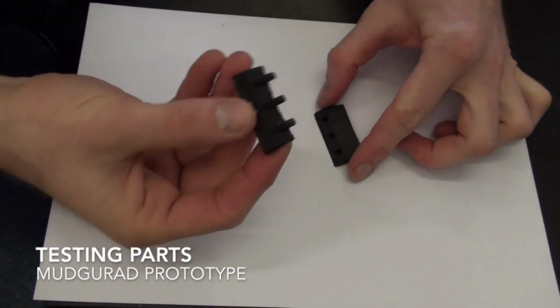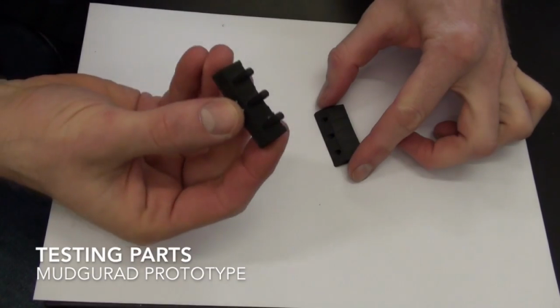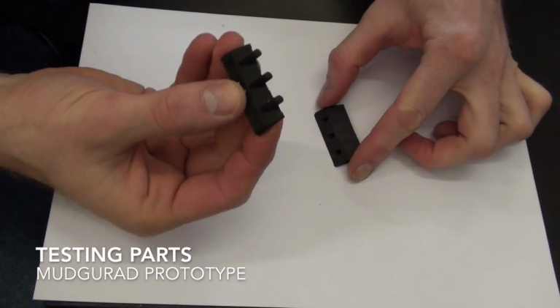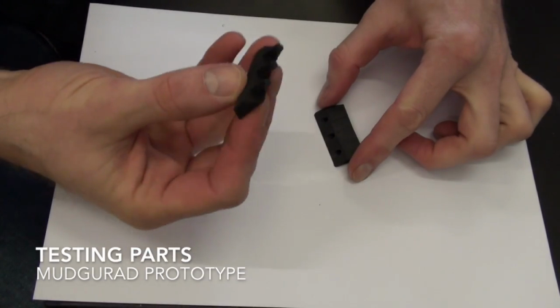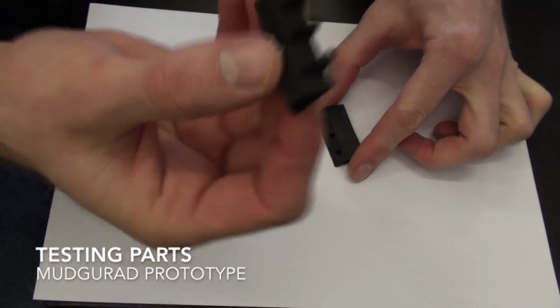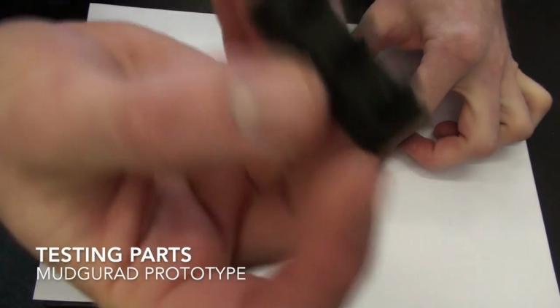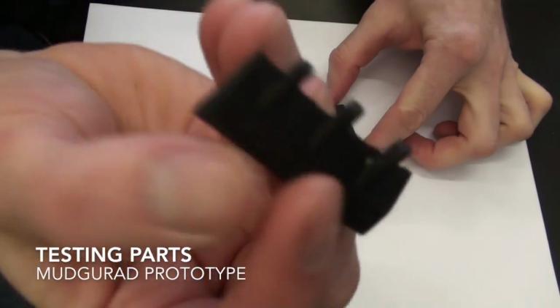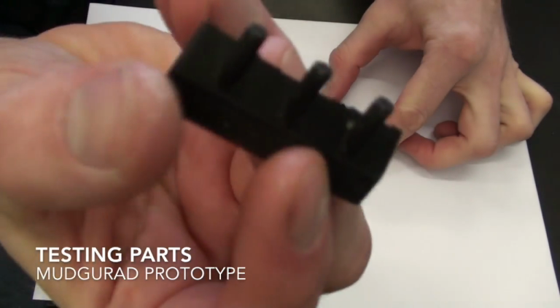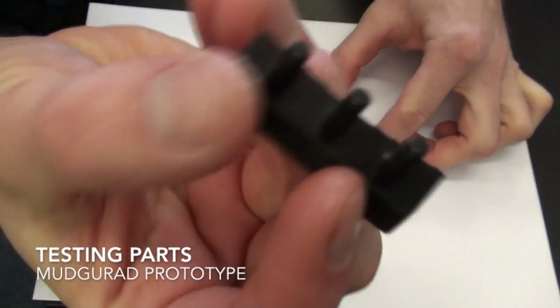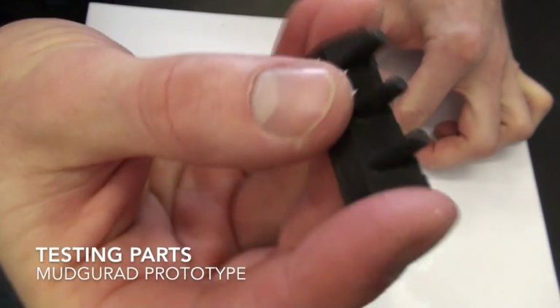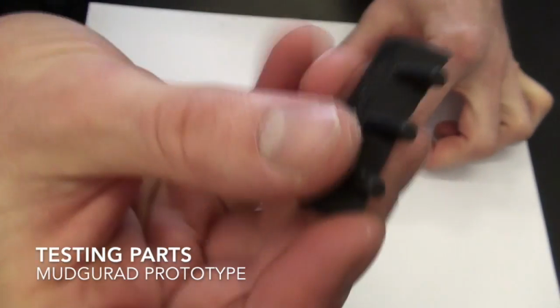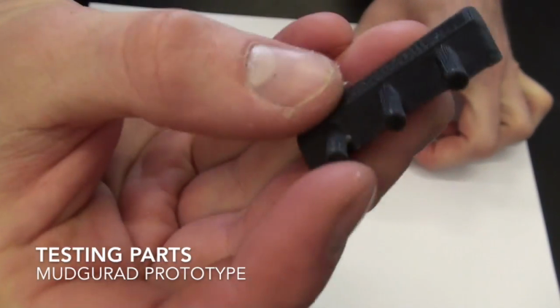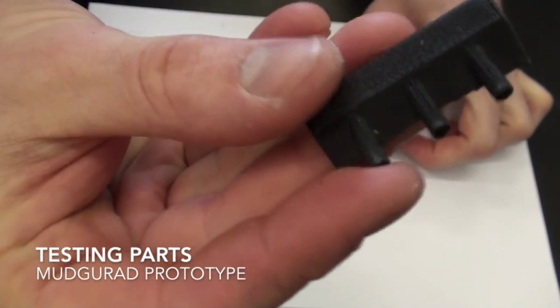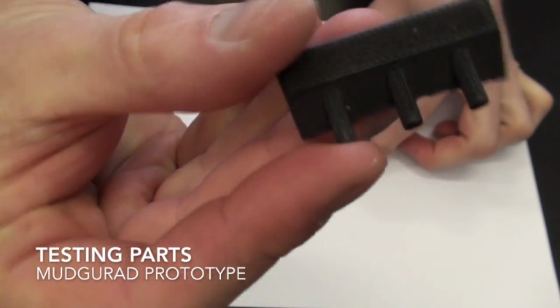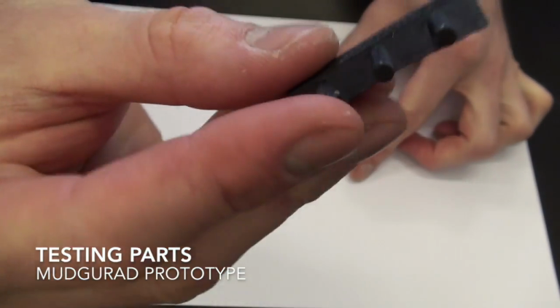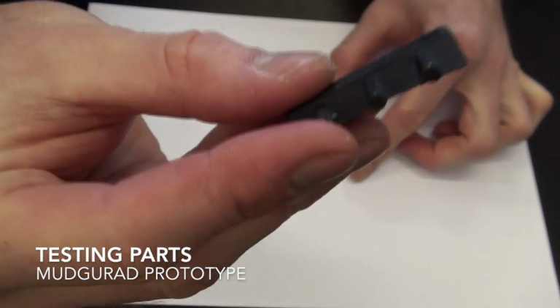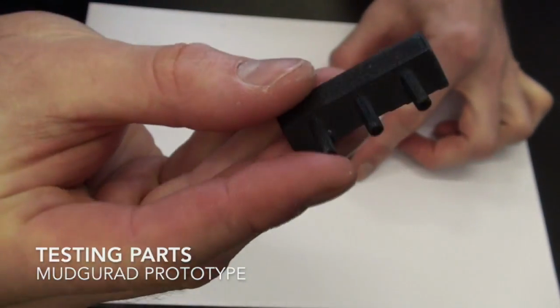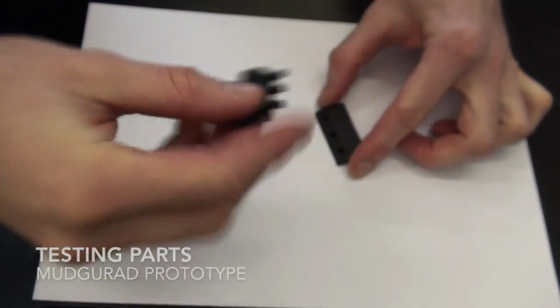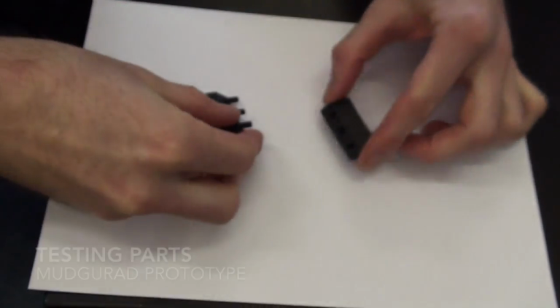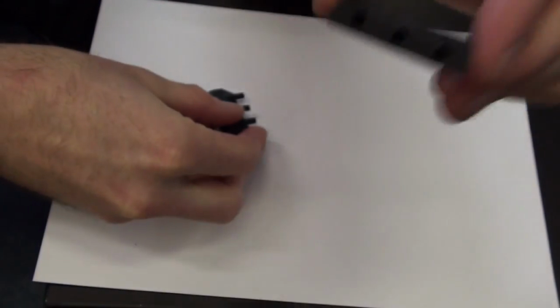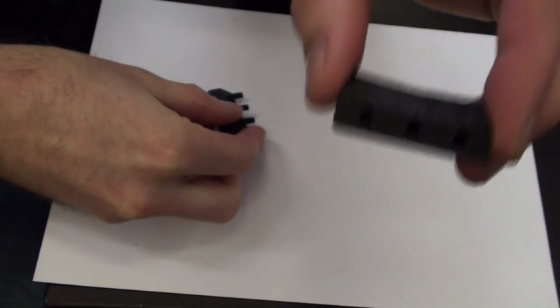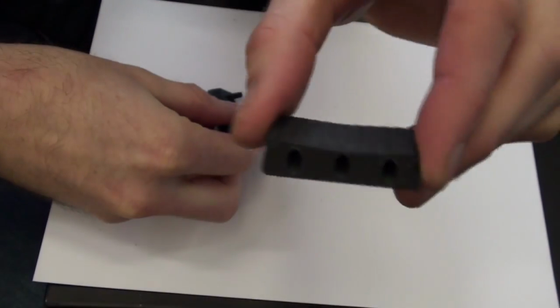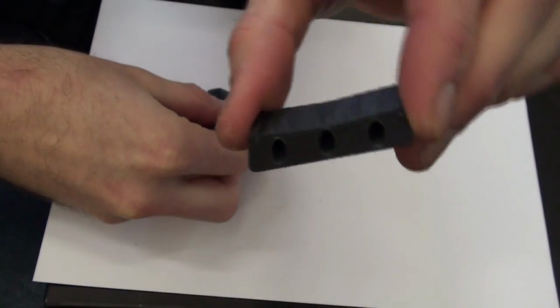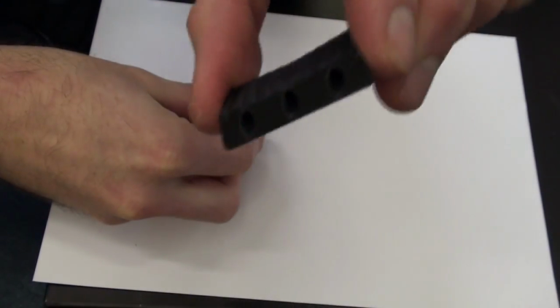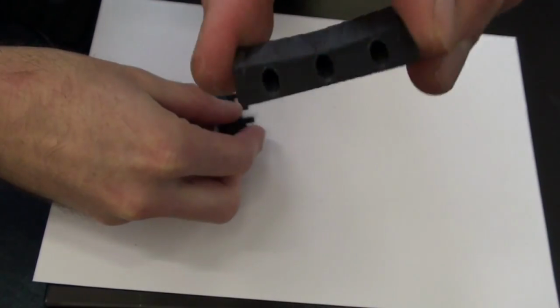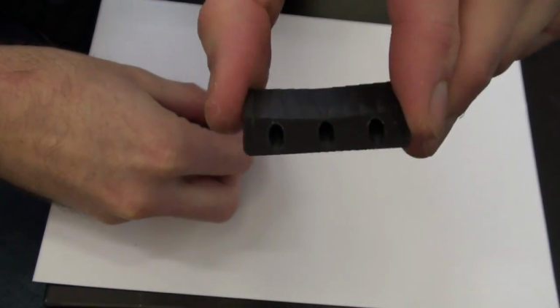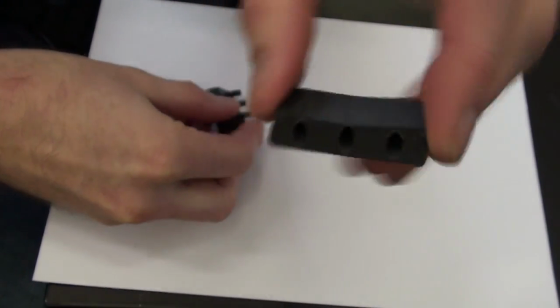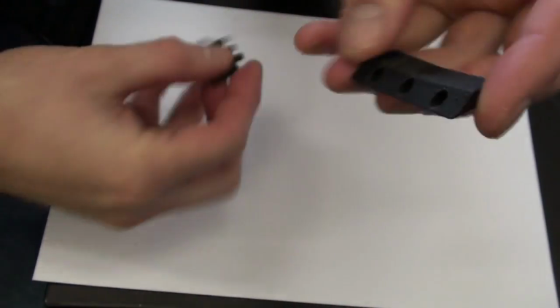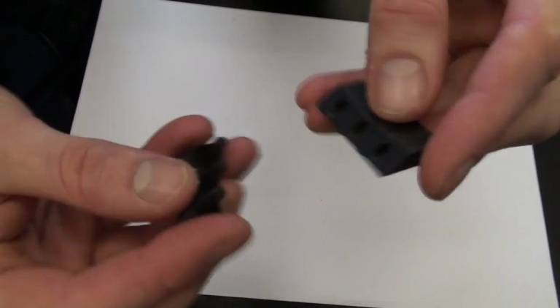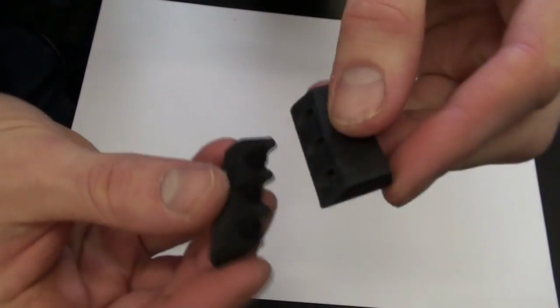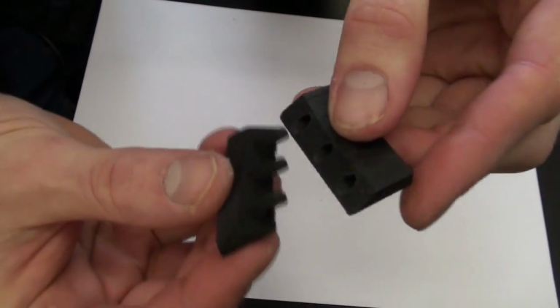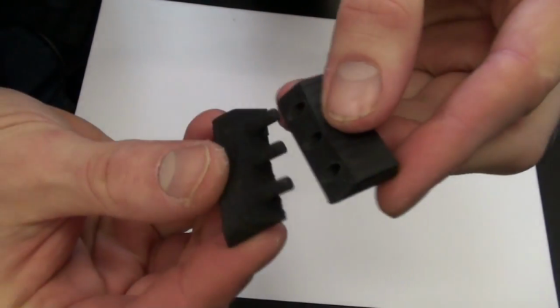The first print we did was of the joint system. This was just so that we could test that it would work correctly and have a nice tight fit.